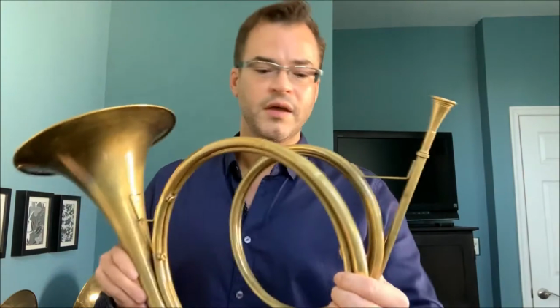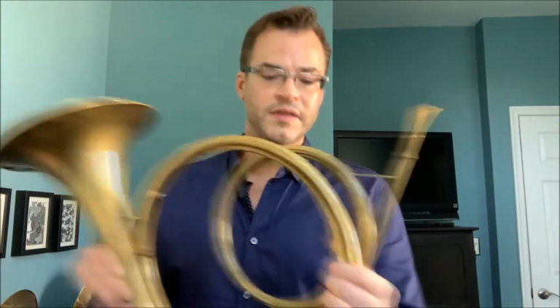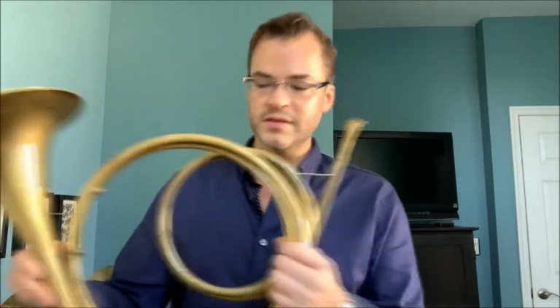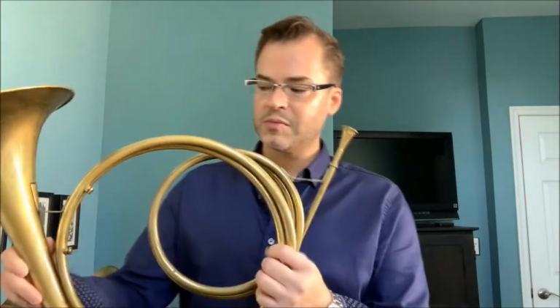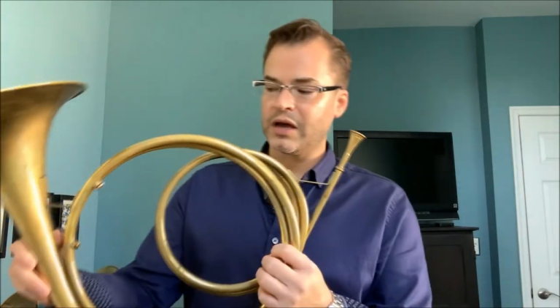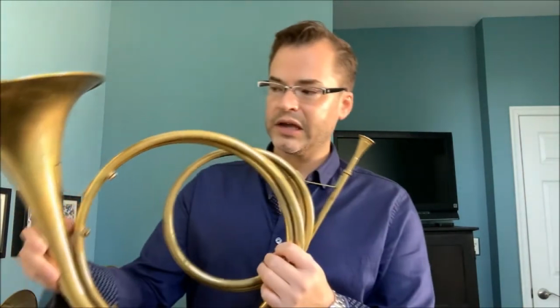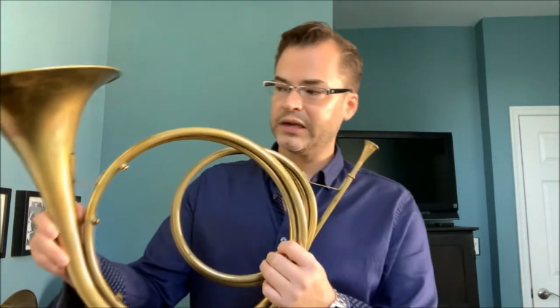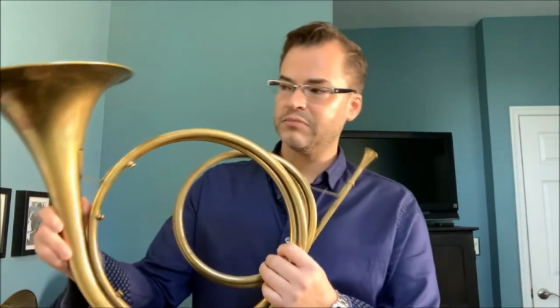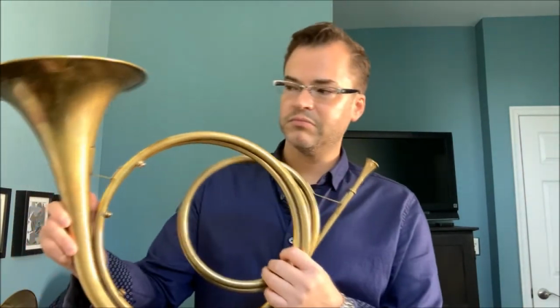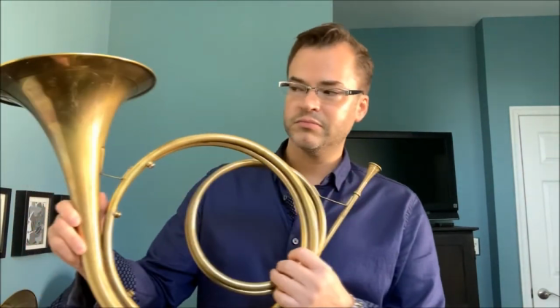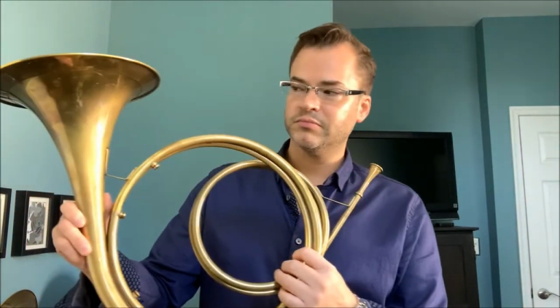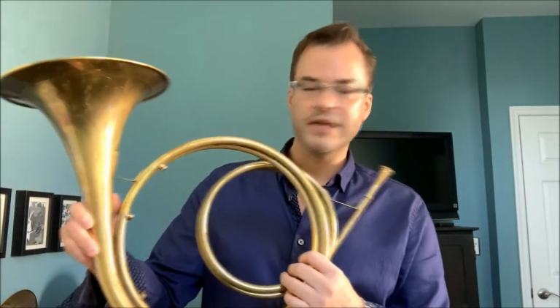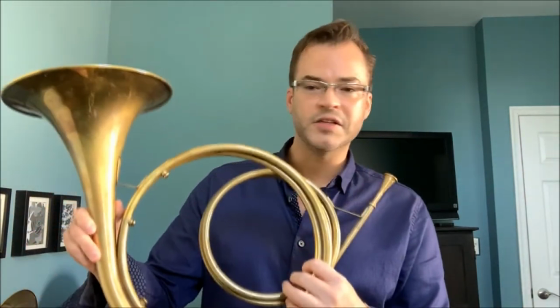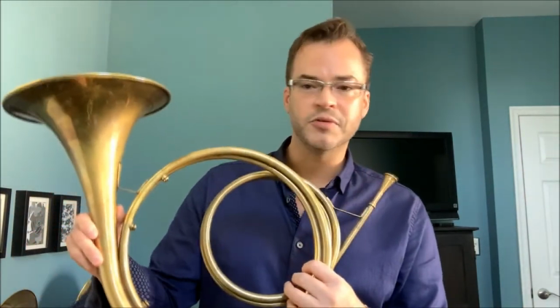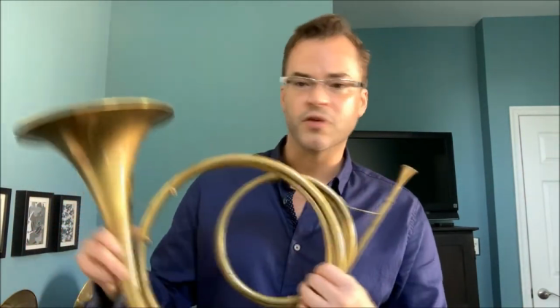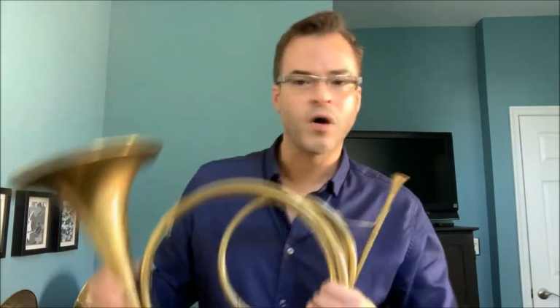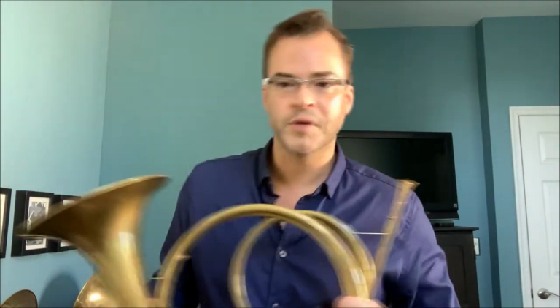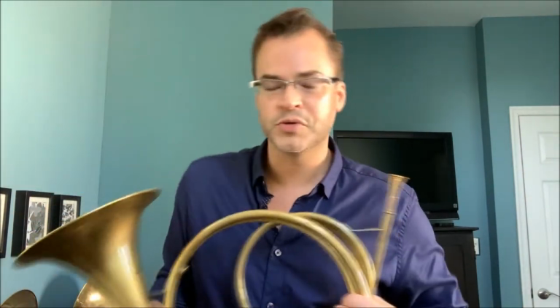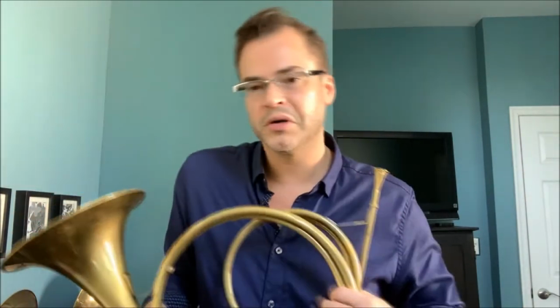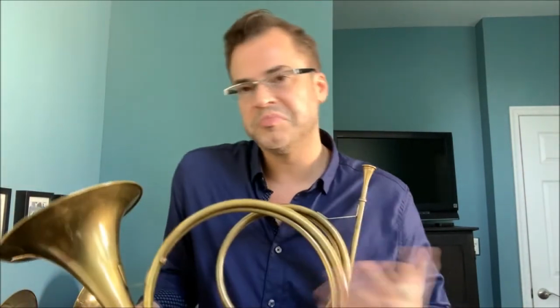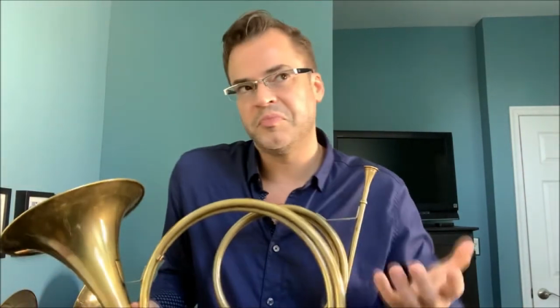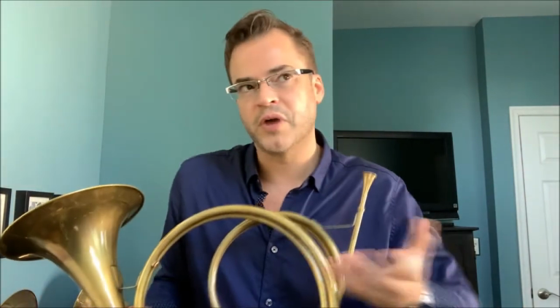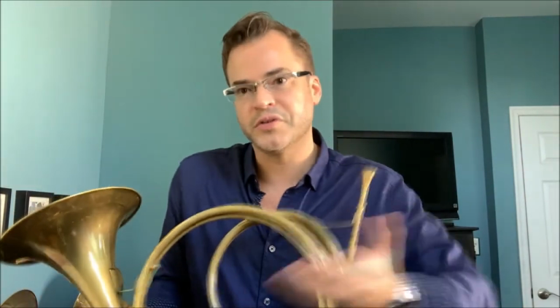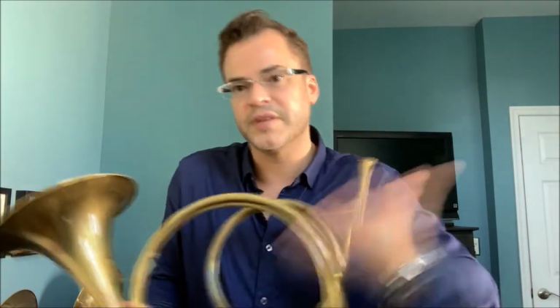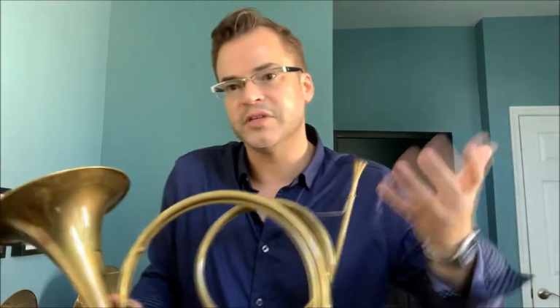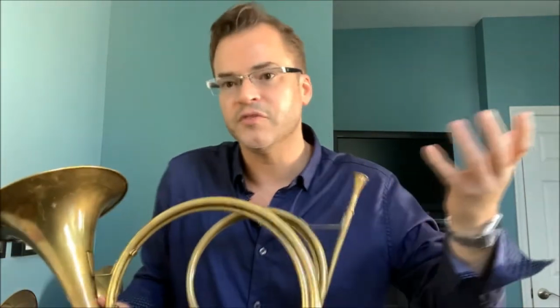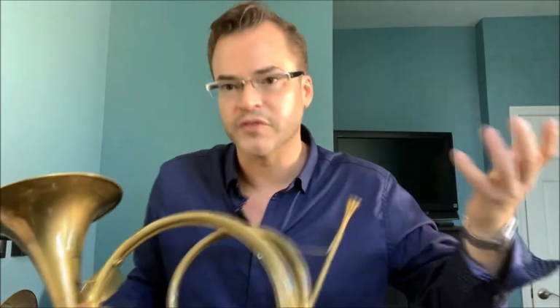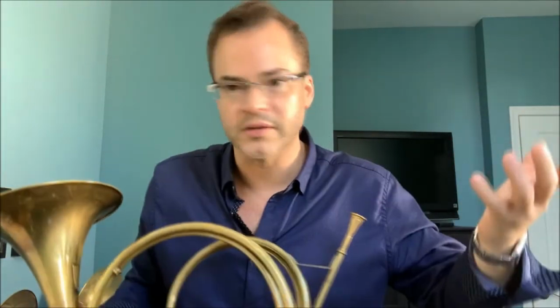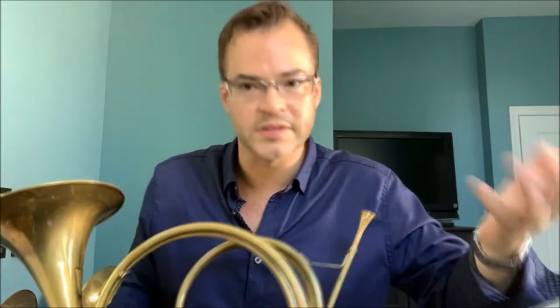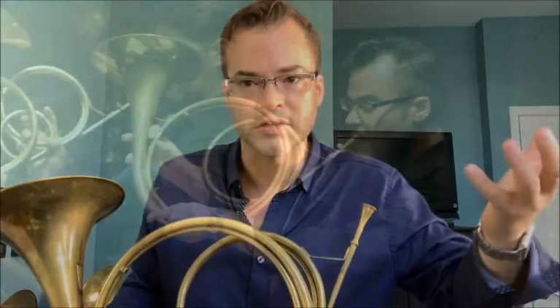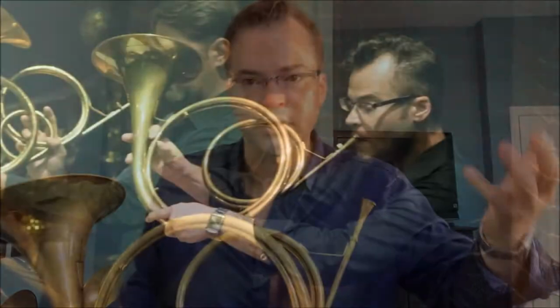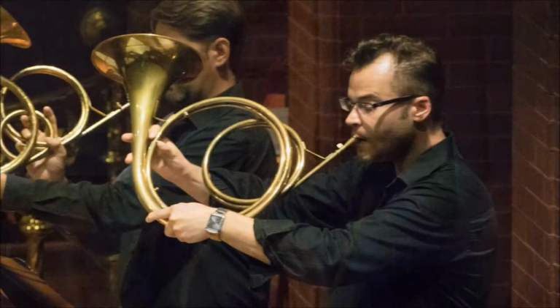This is my main instrument for all repertoire prior to 1750, essentially.